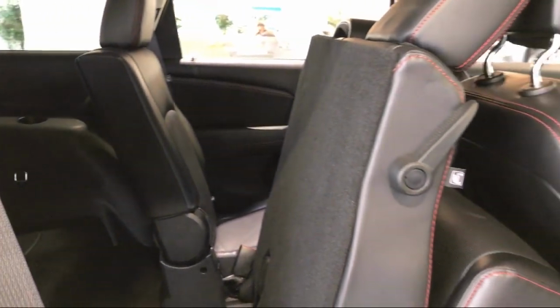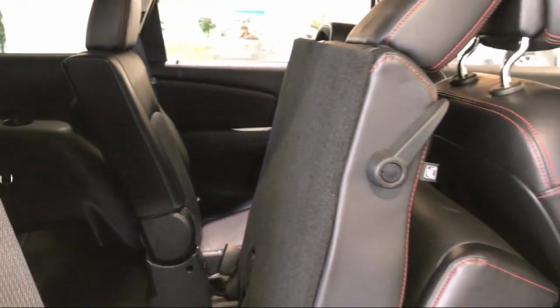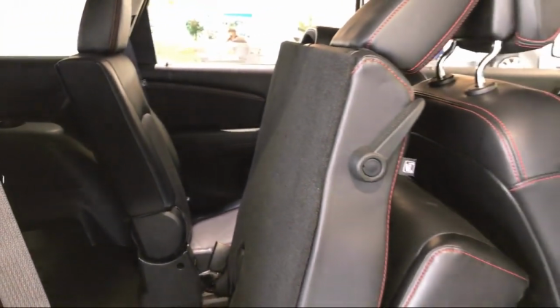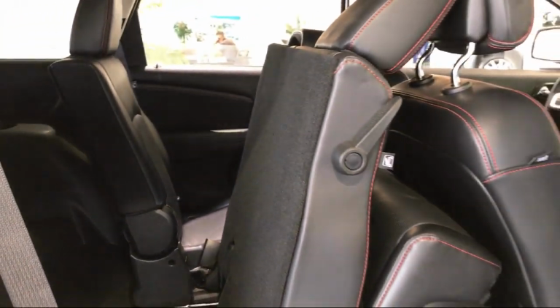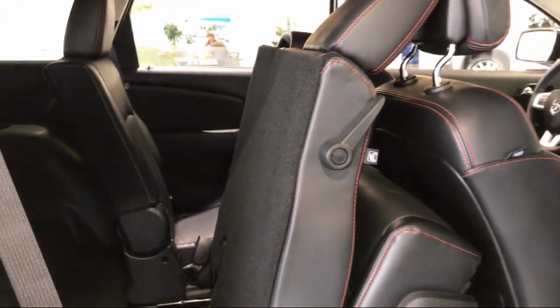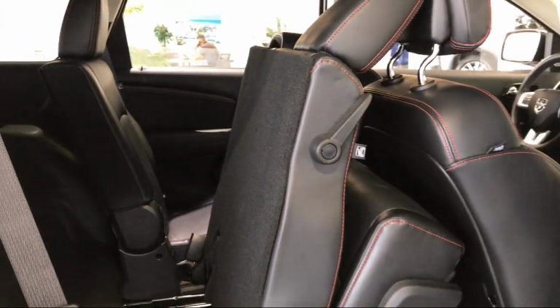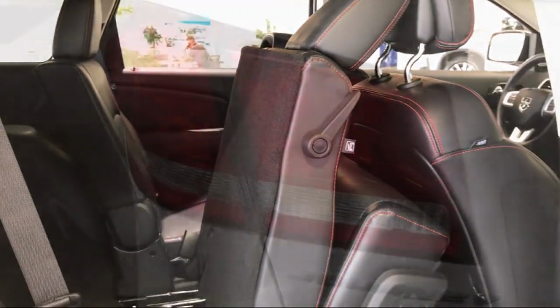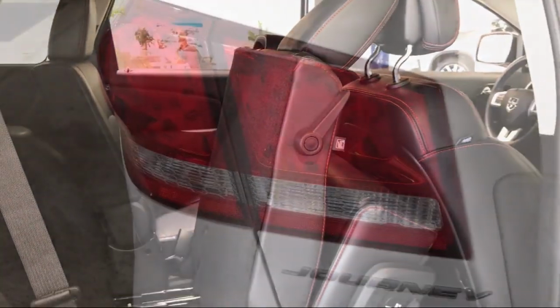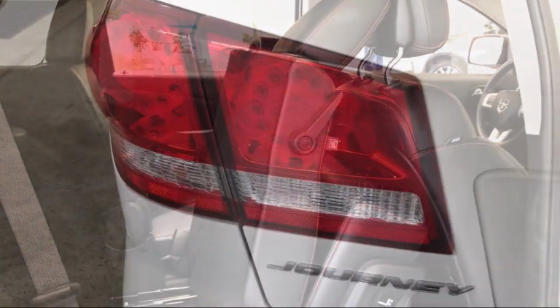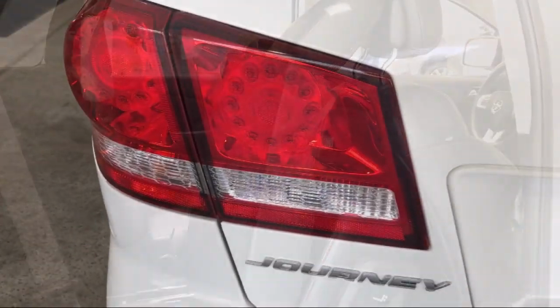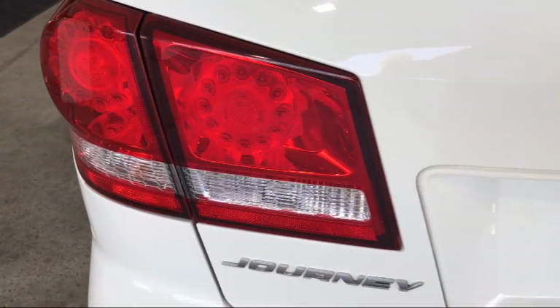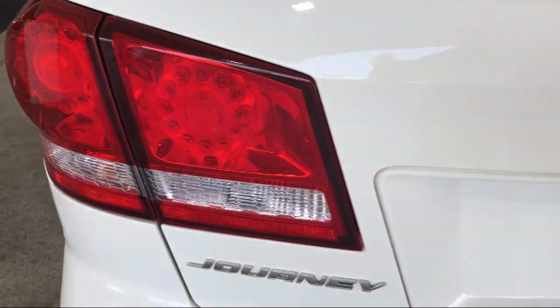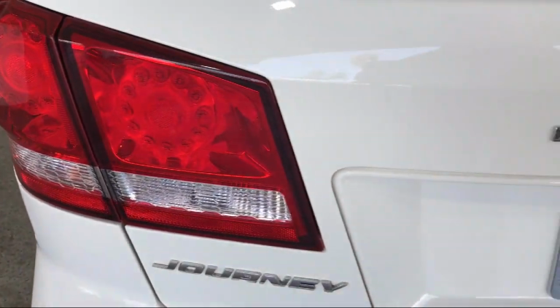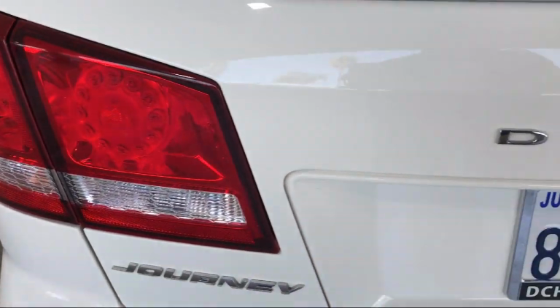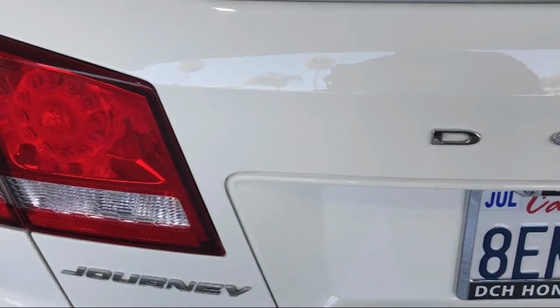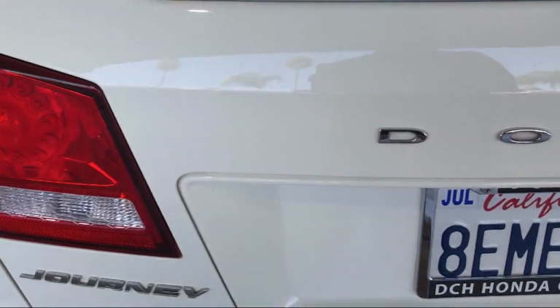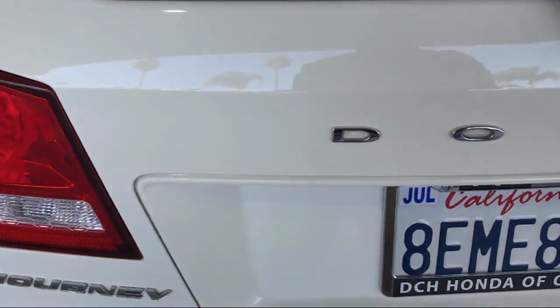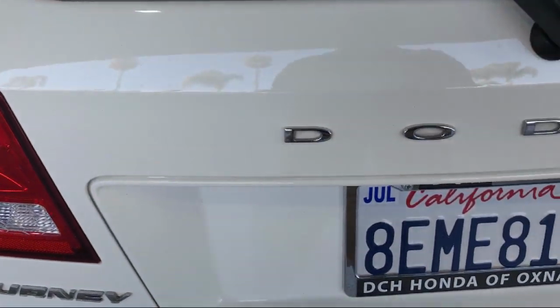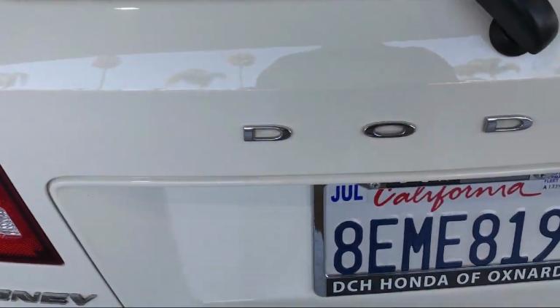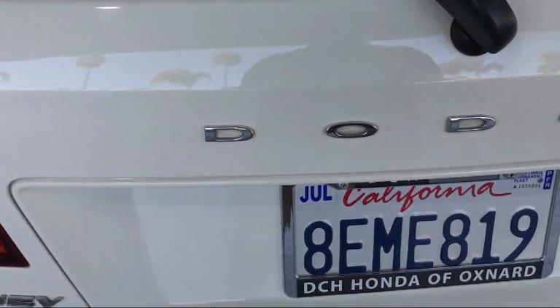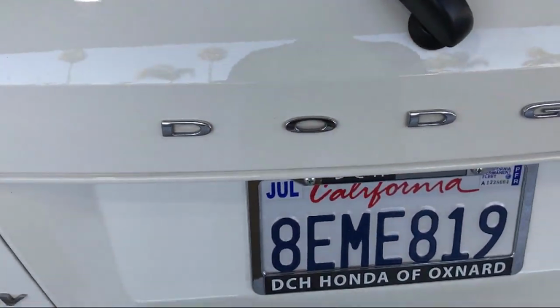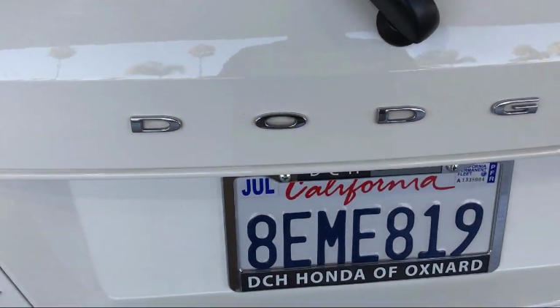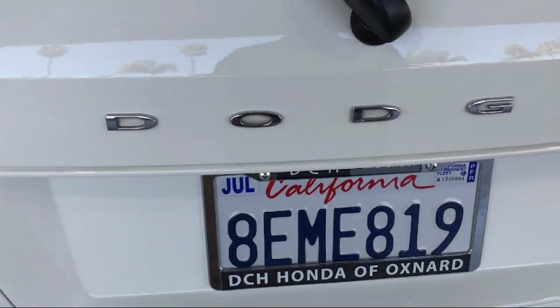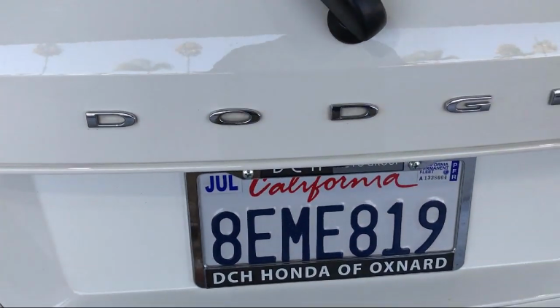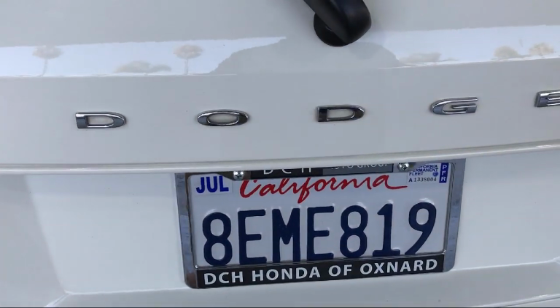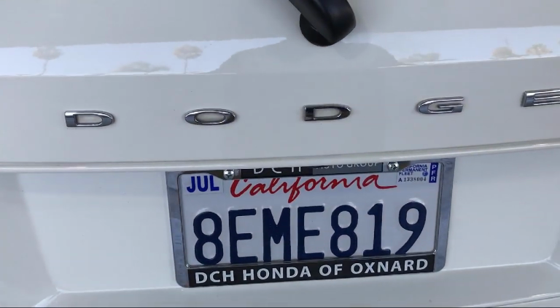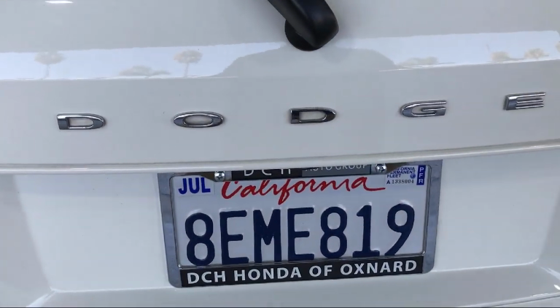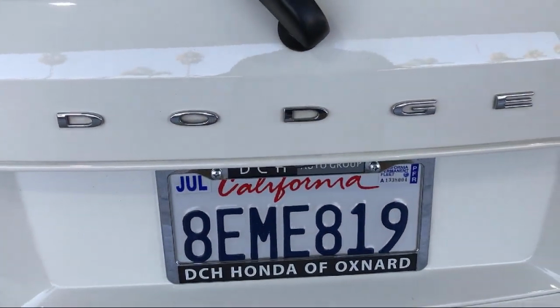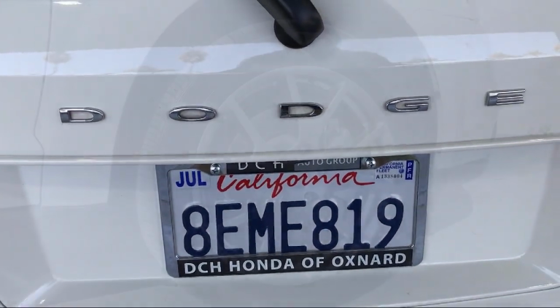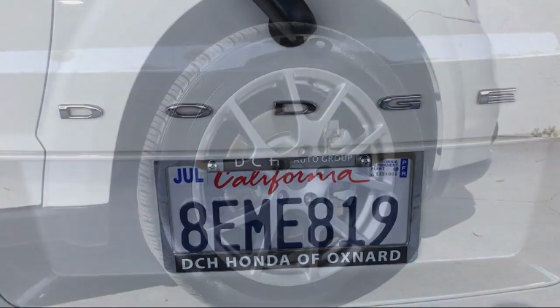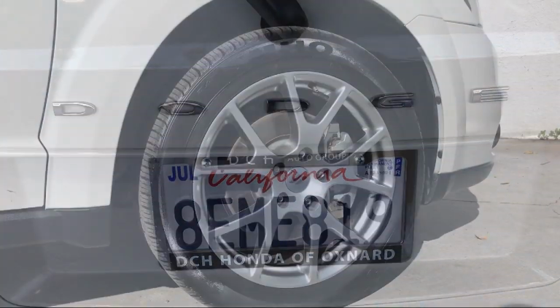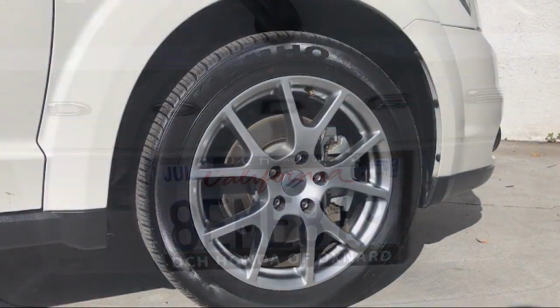So come visit us here at Honda of Oxnard — you'll be glad you did. We're located at 1500 Ventura Boulevard in the Oxnard Auto Center.